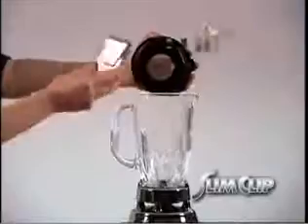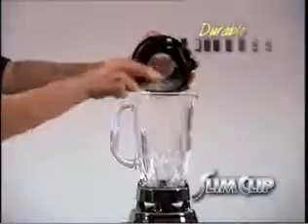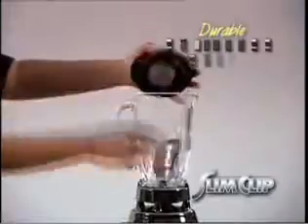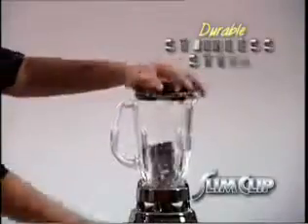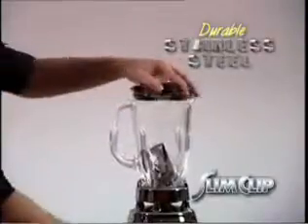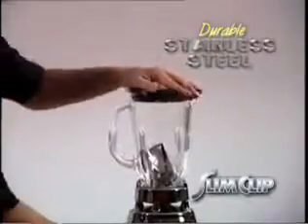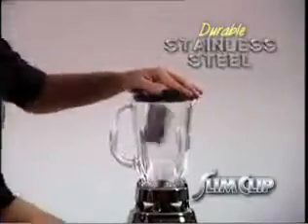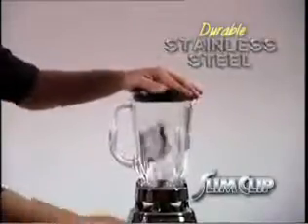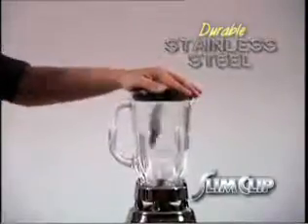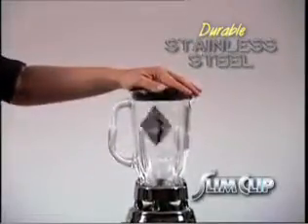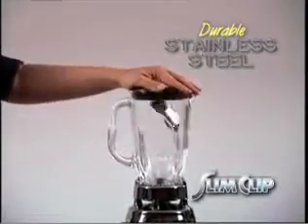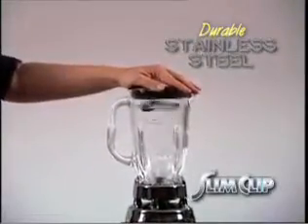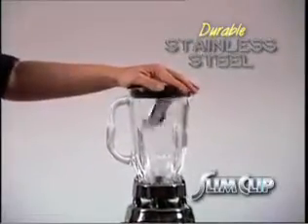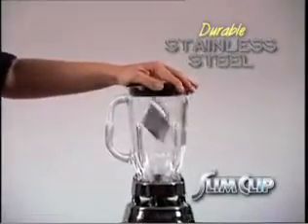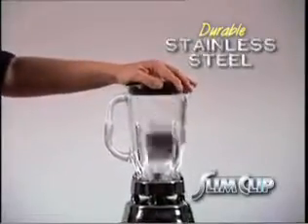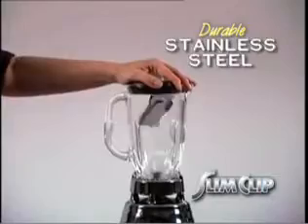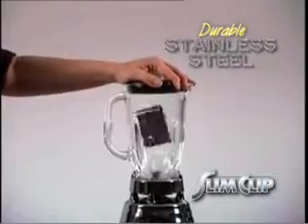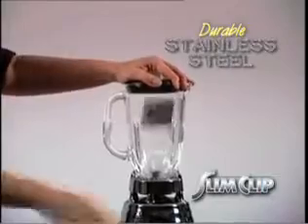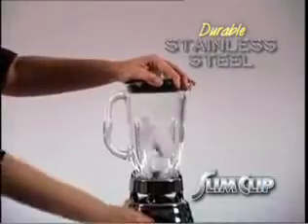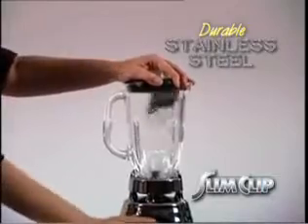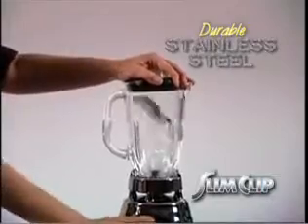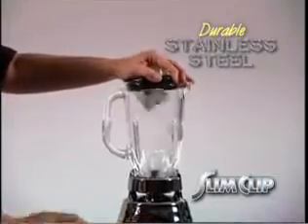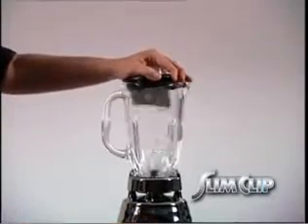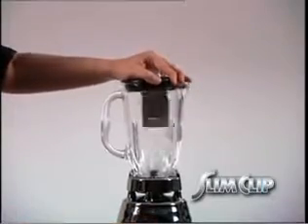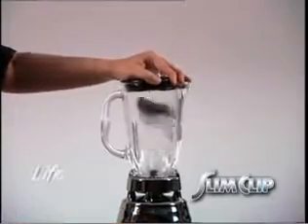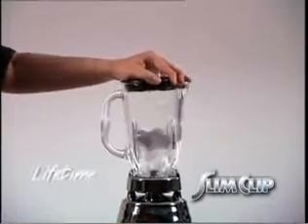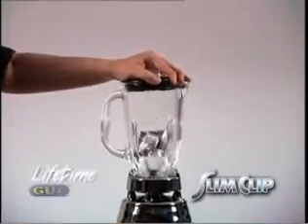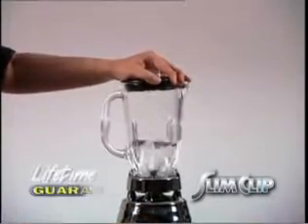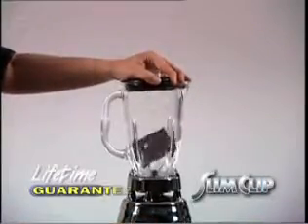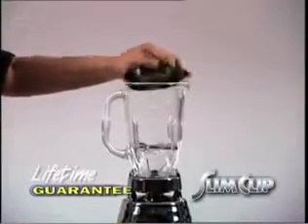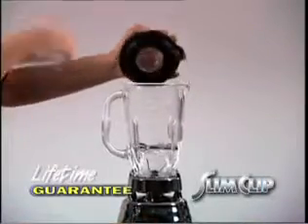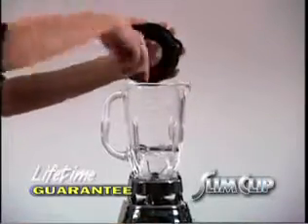Slim Clip is engineered from durable stainless steel, so no matter what the abuse, you'll have a lifetime guarantee.